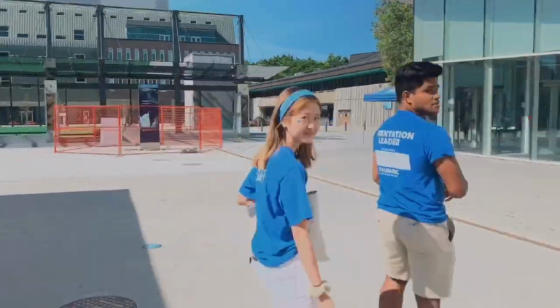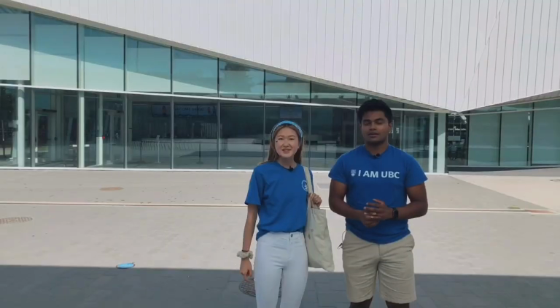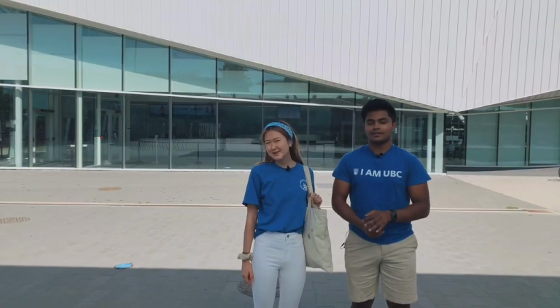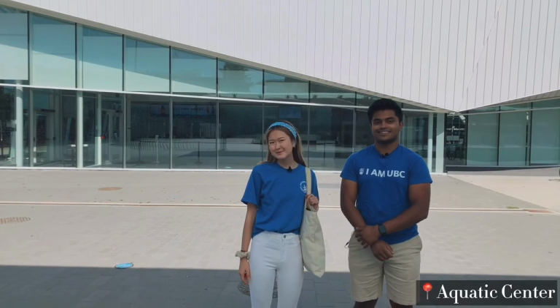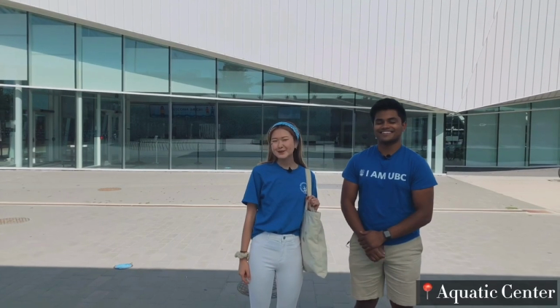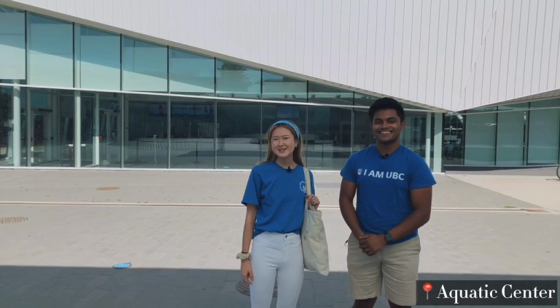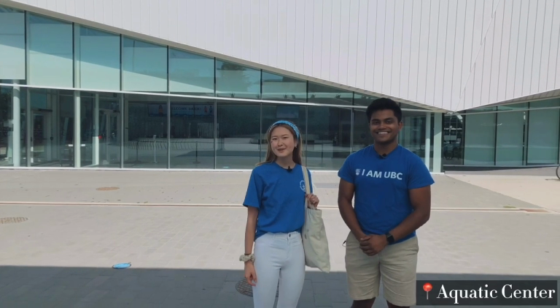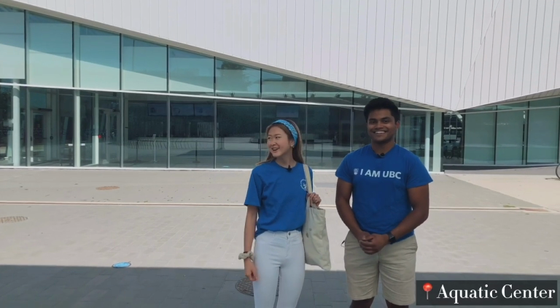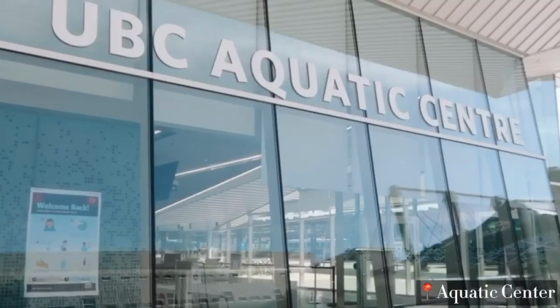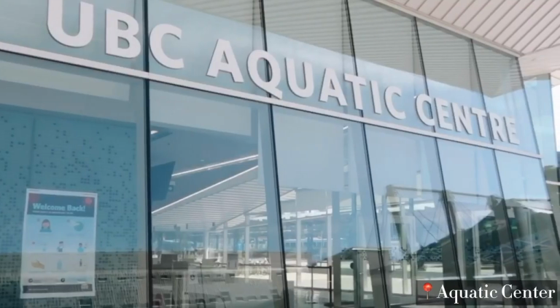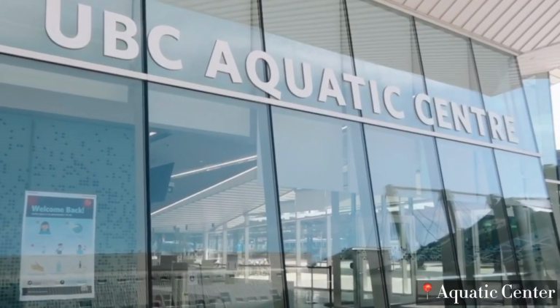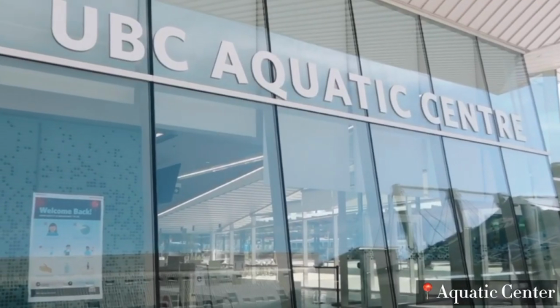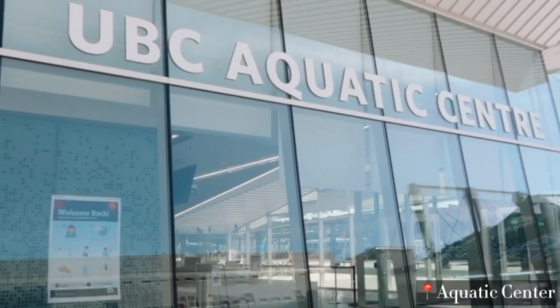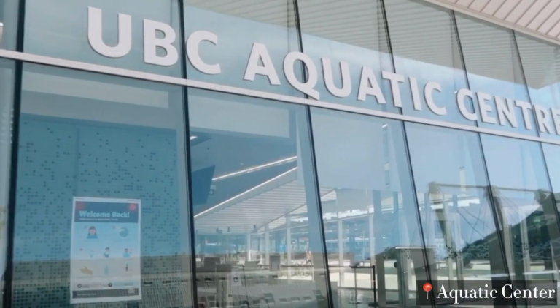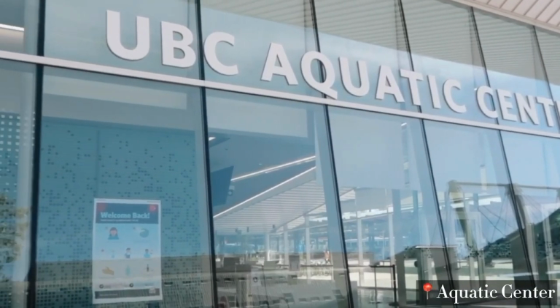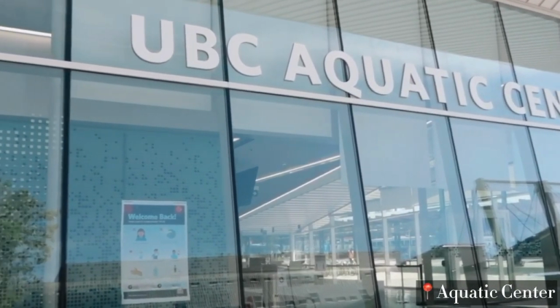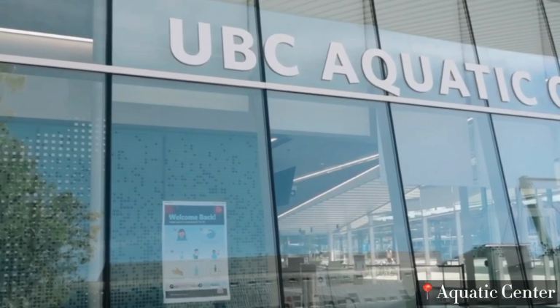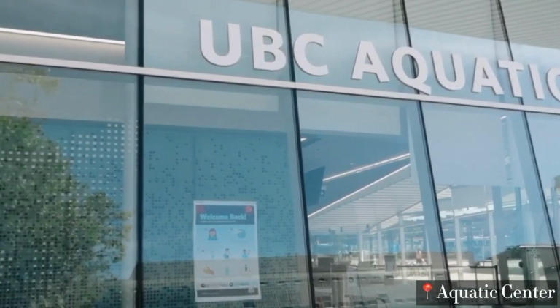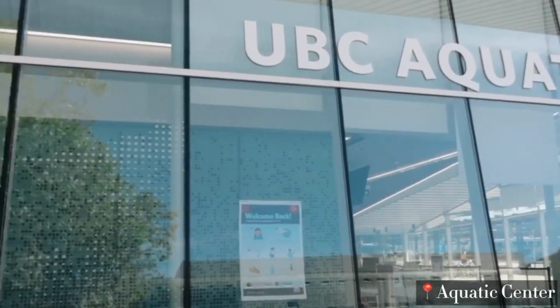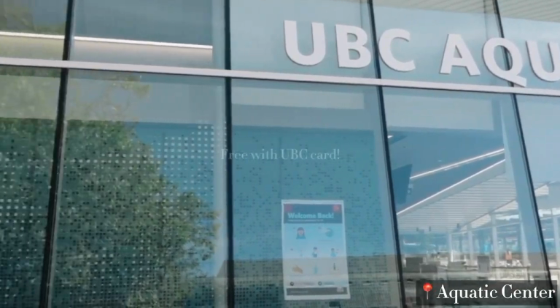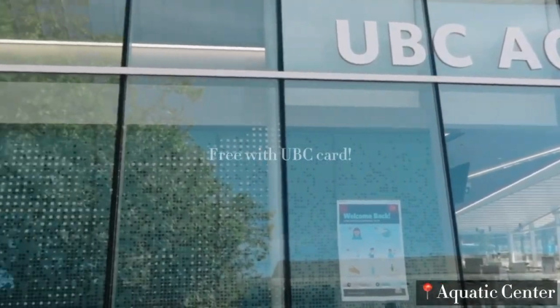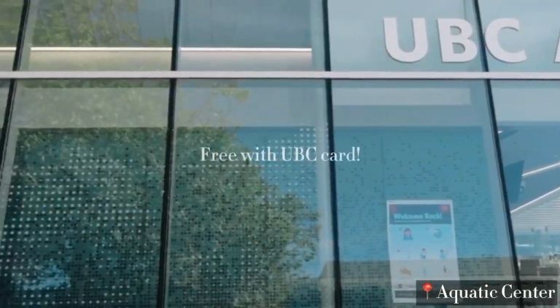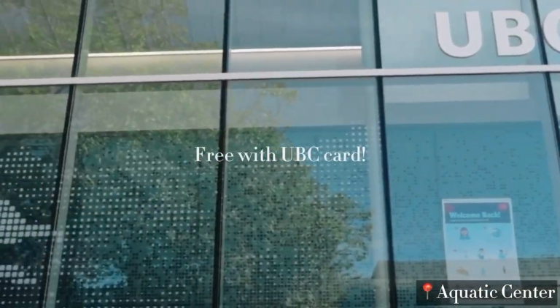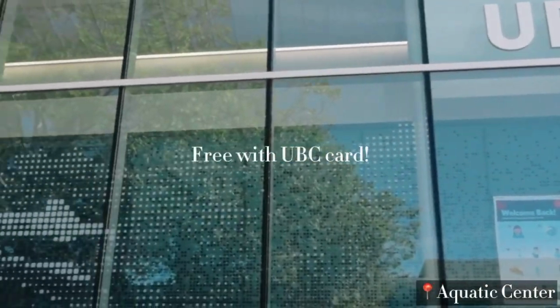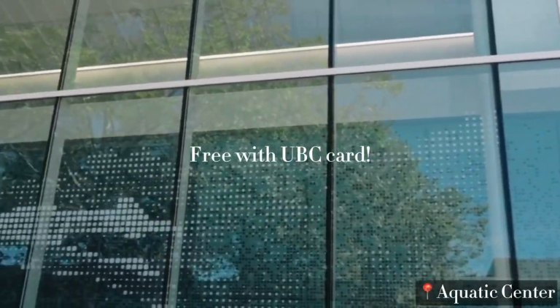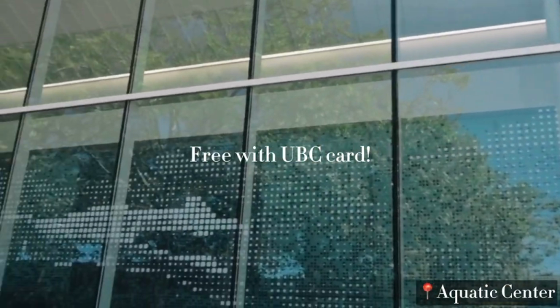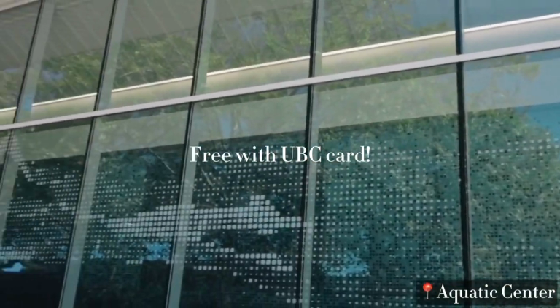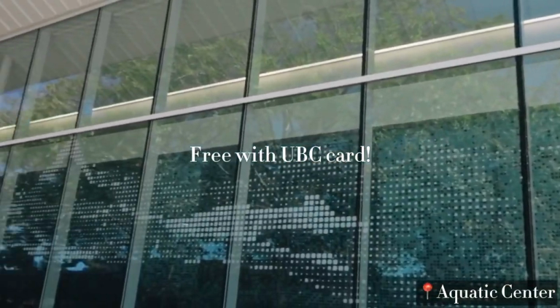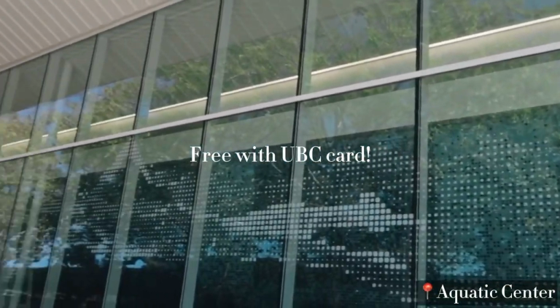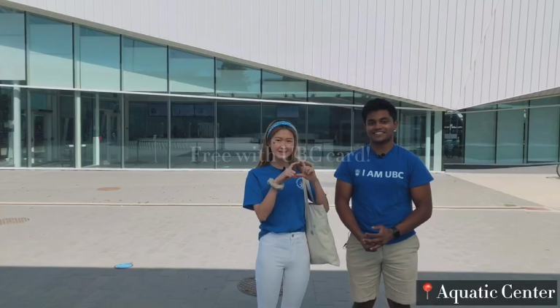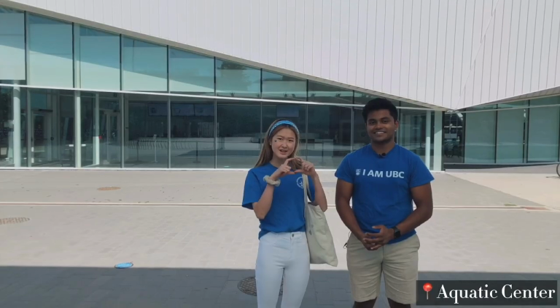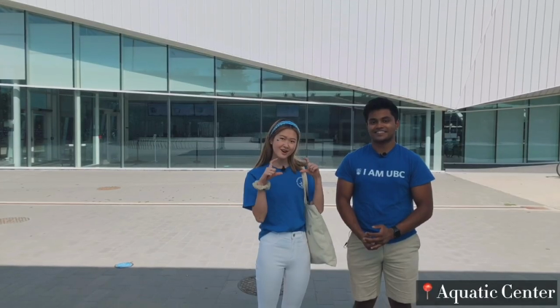We just wanted to make a quick stop here. That's the UBC Aquatic Center behind us. It's free for all students as long as you bring your UBC card.